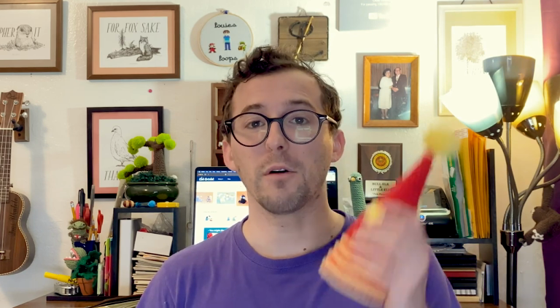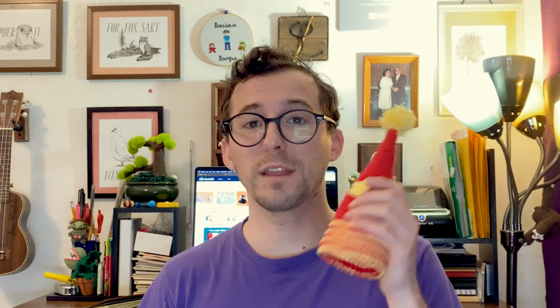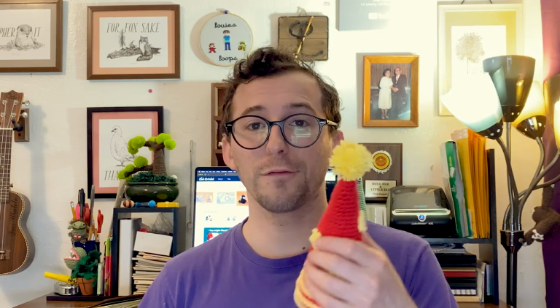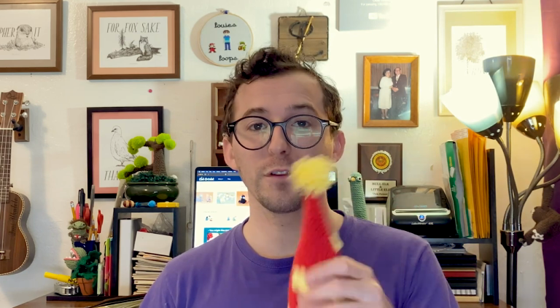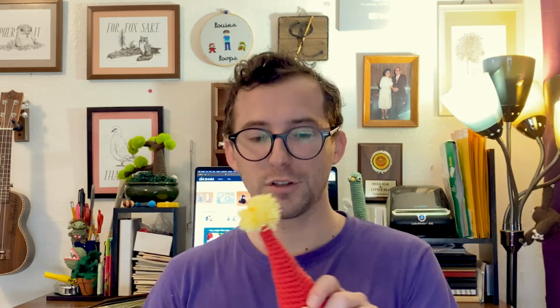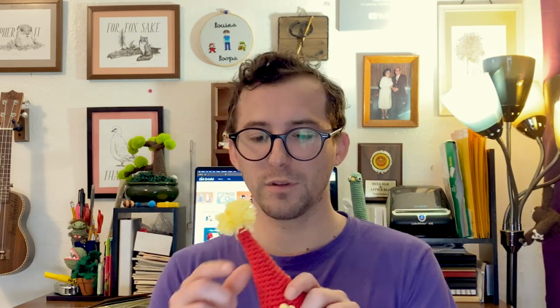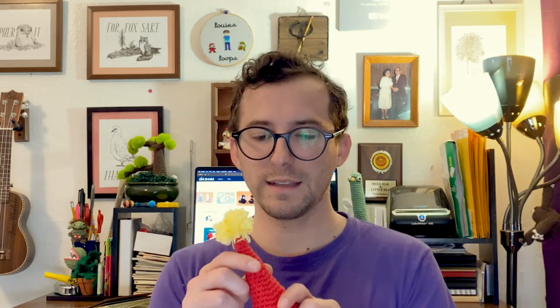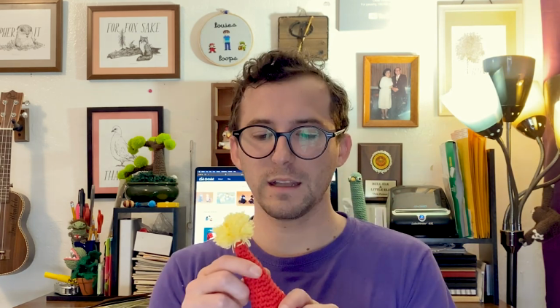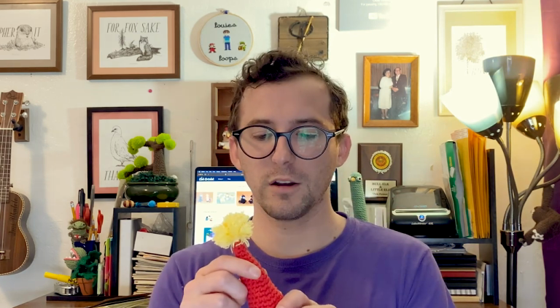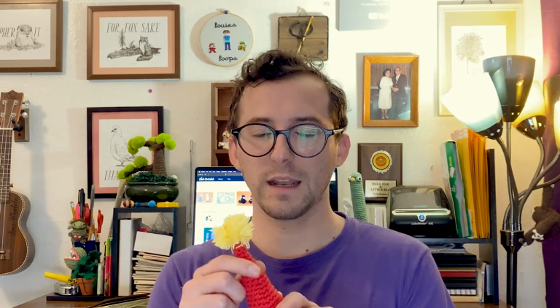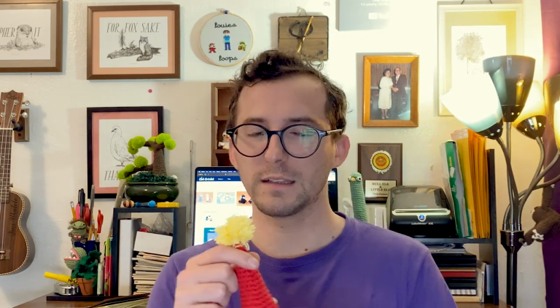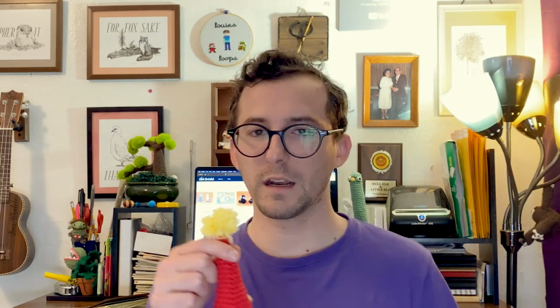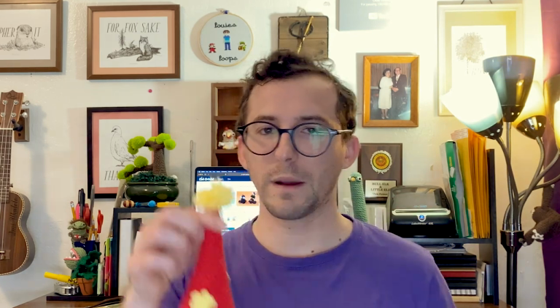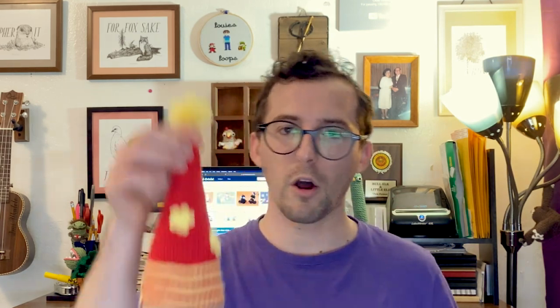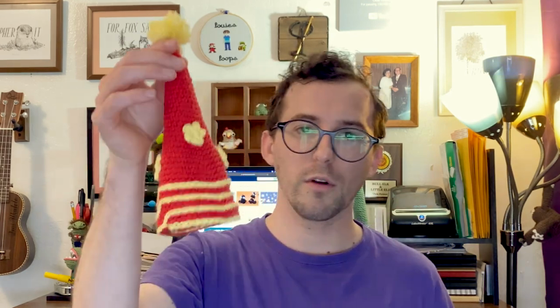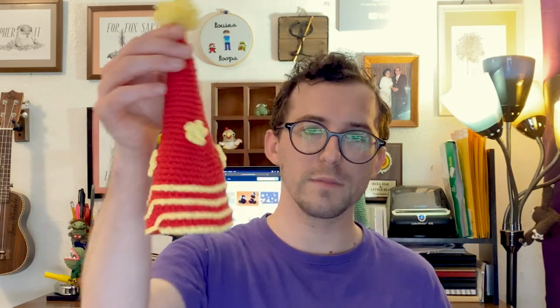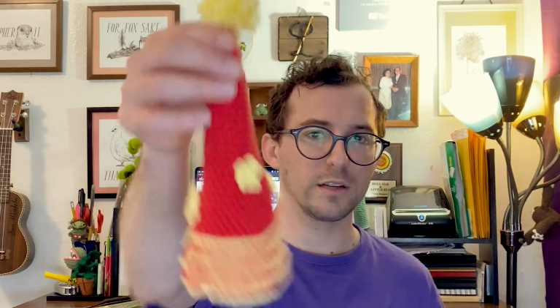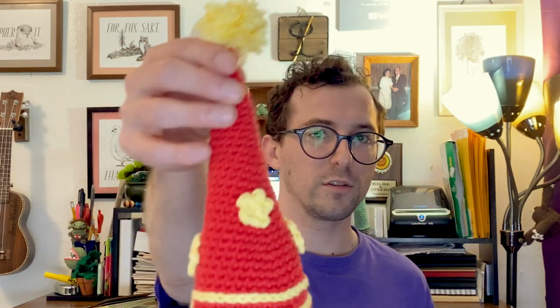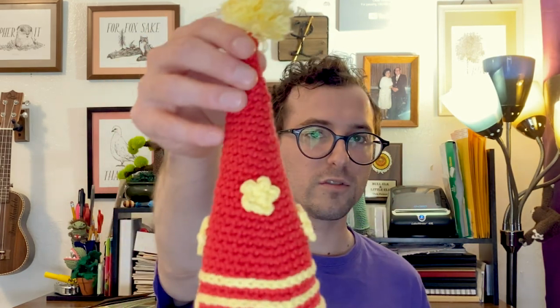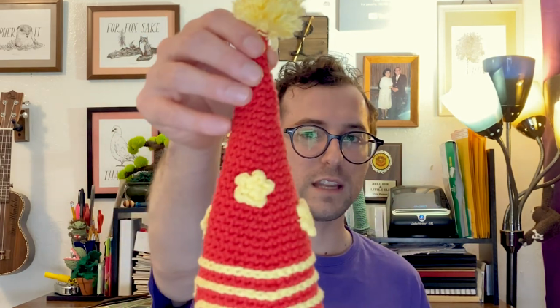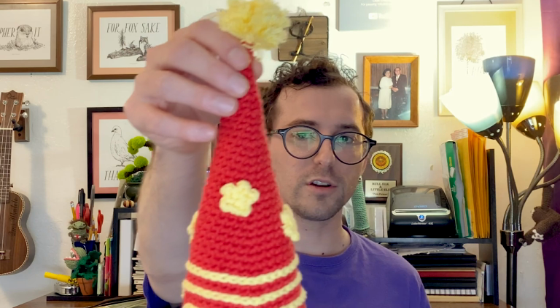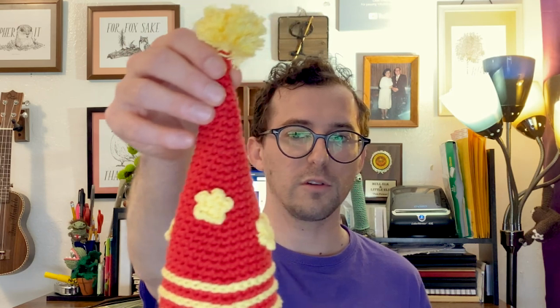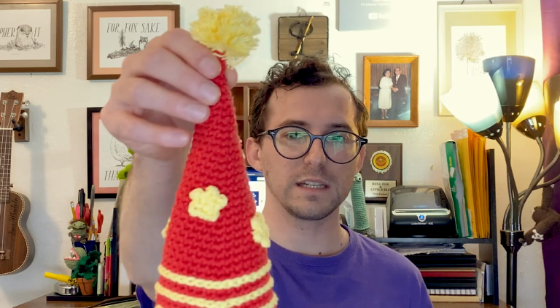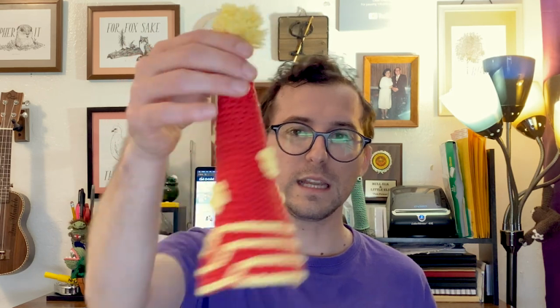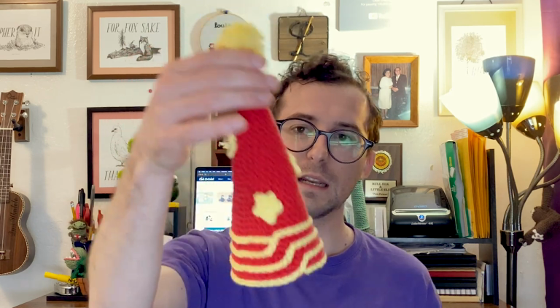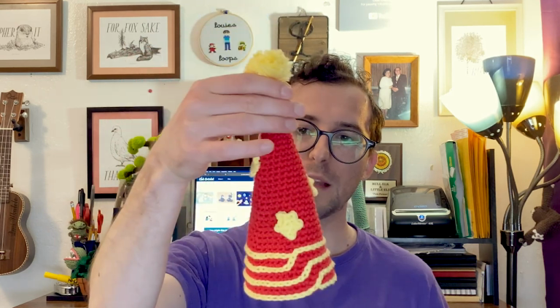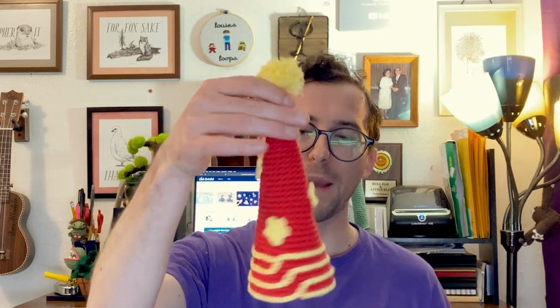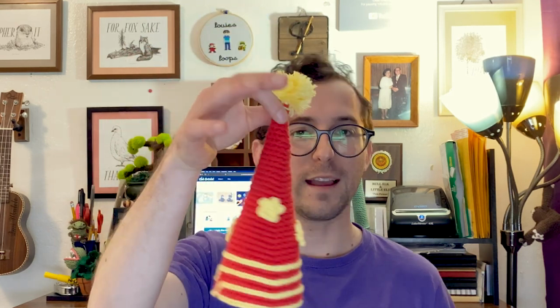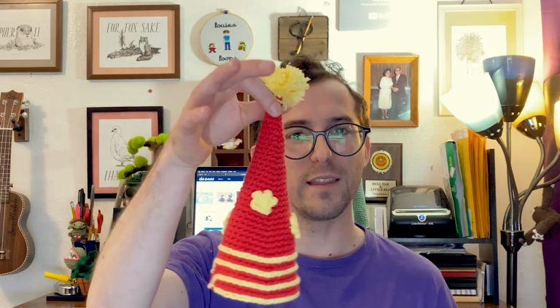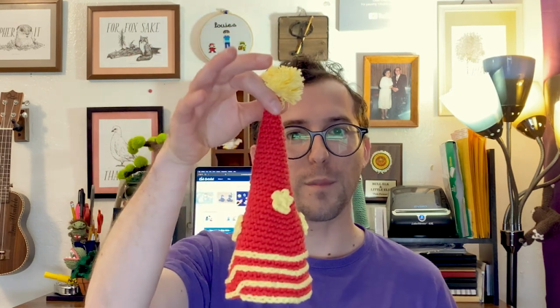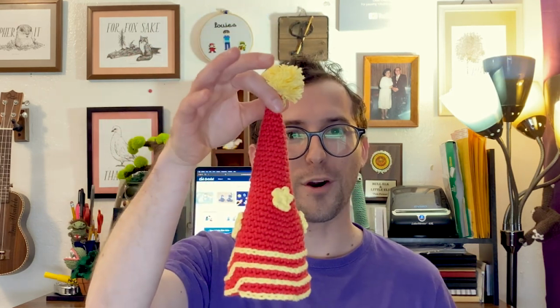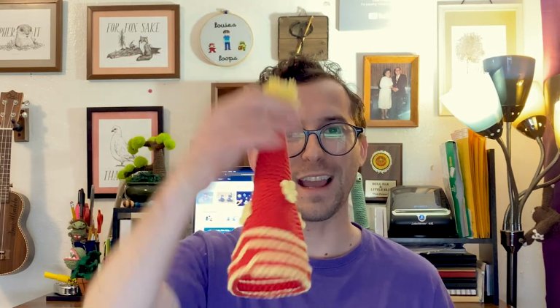Without further ado, let's get hooking and talk about all the materials that you're going to need to make this party hat.